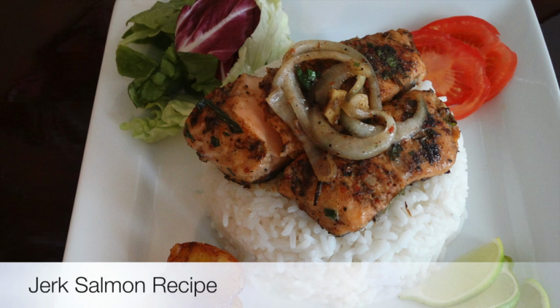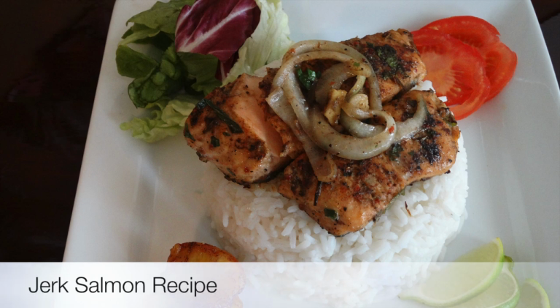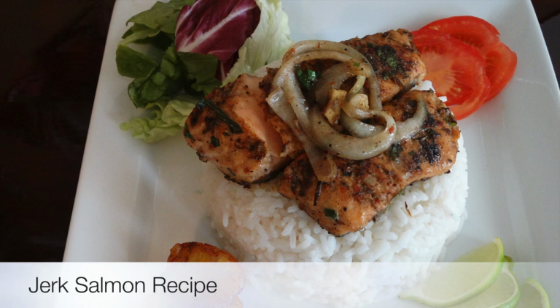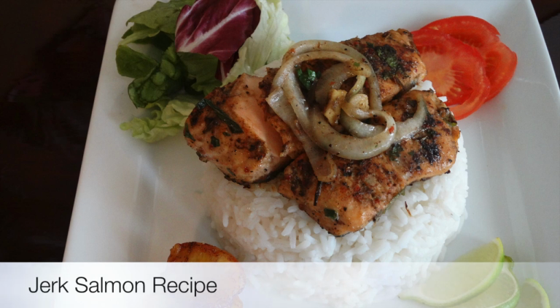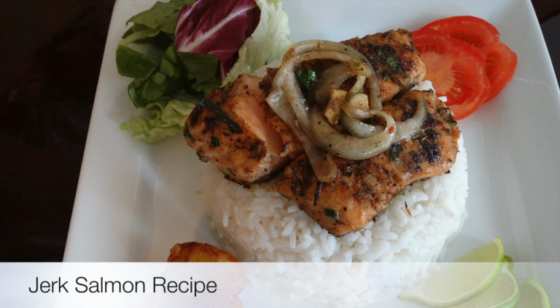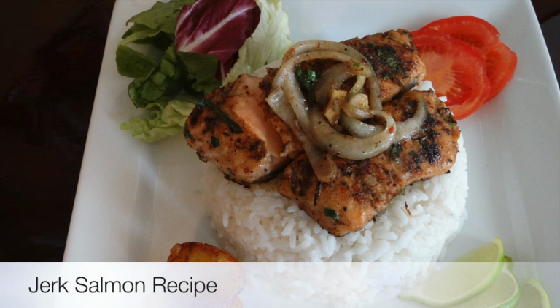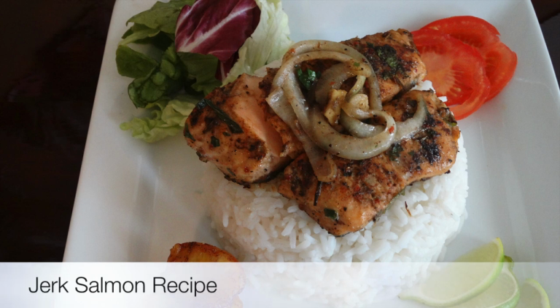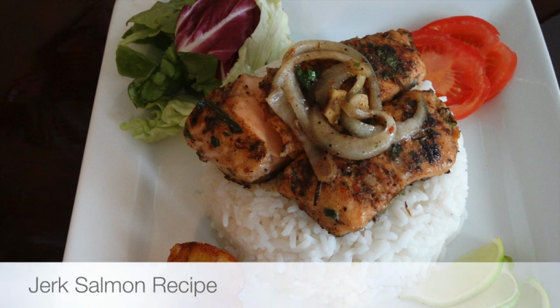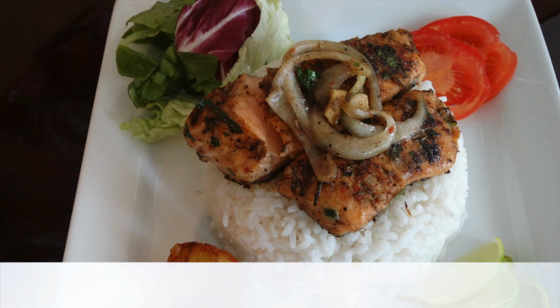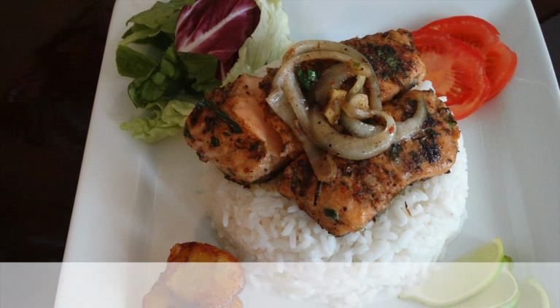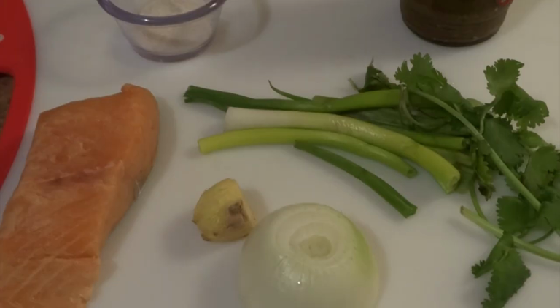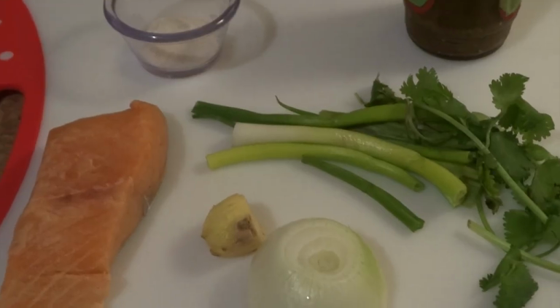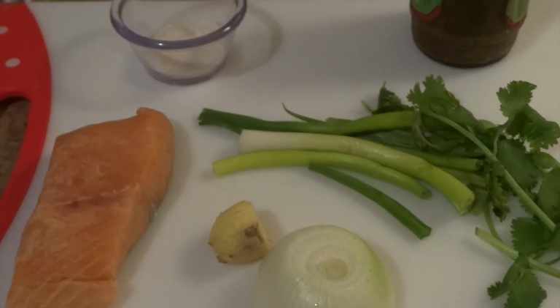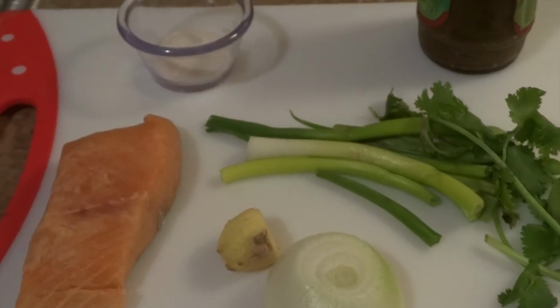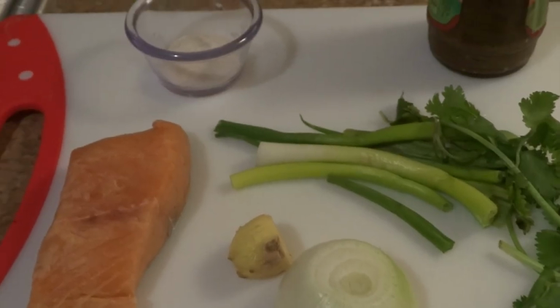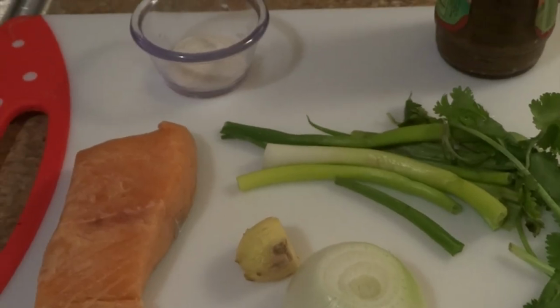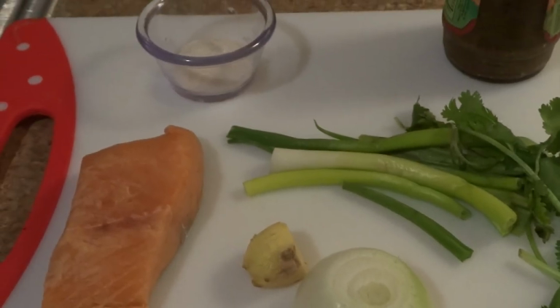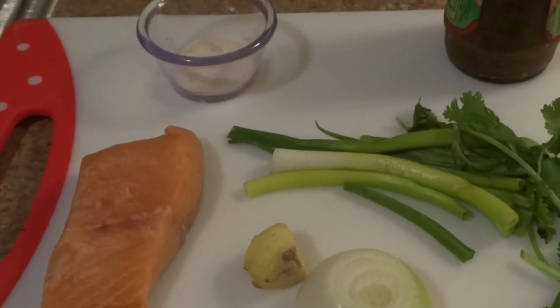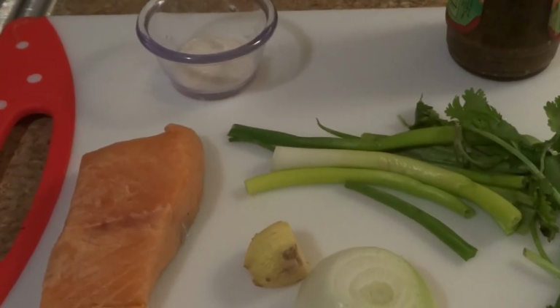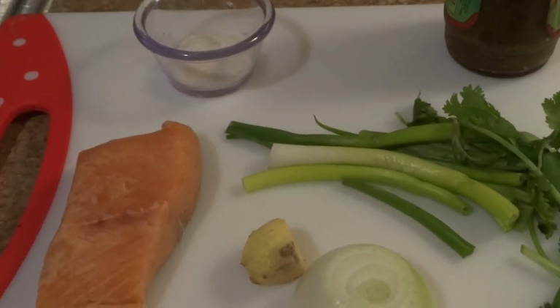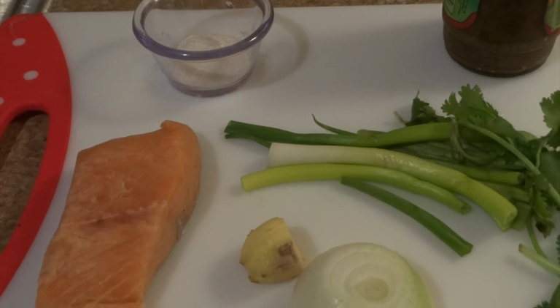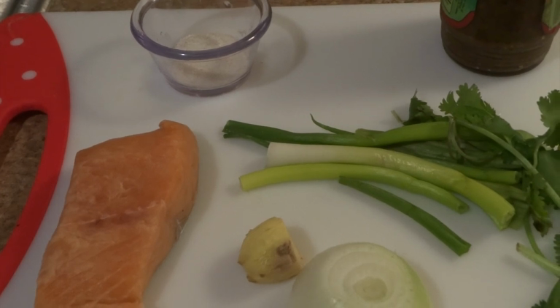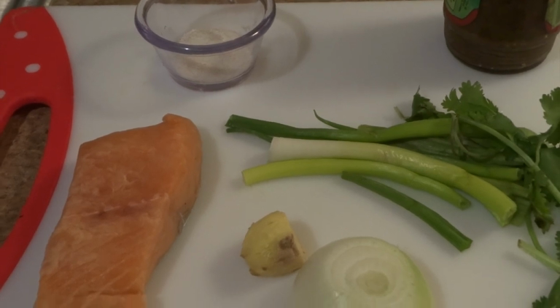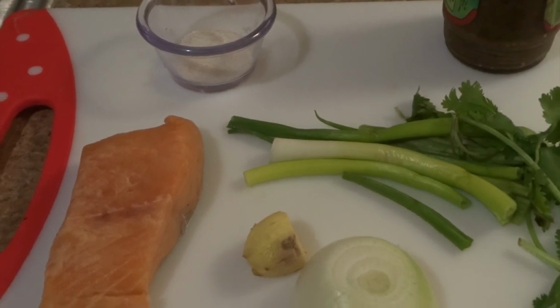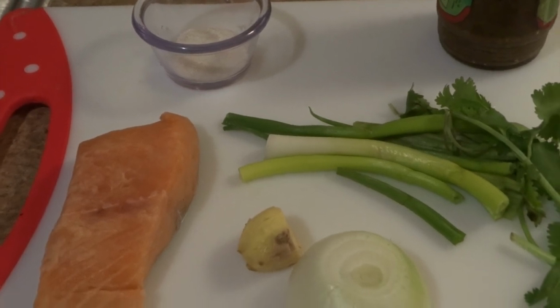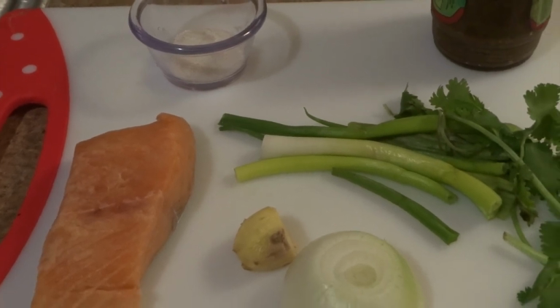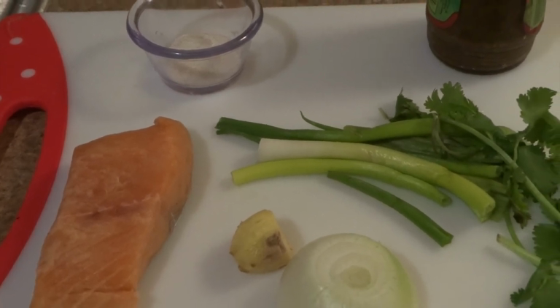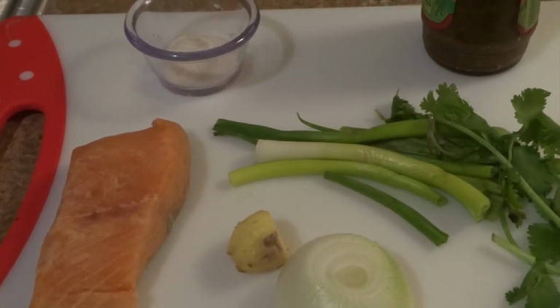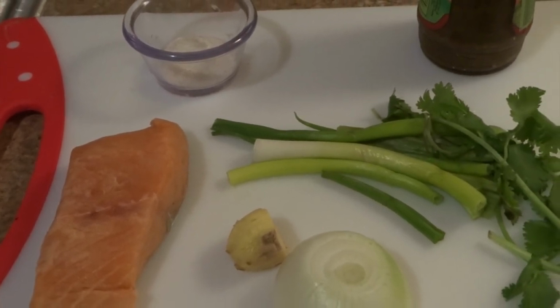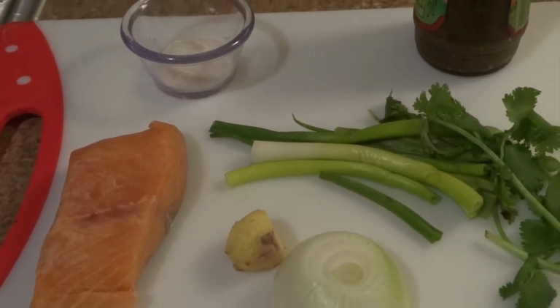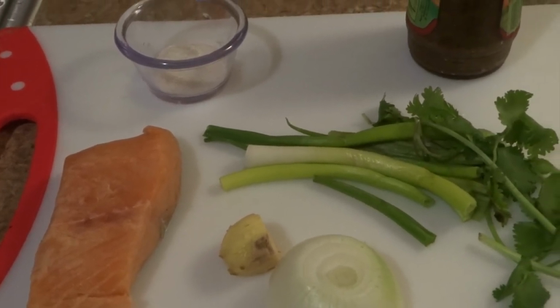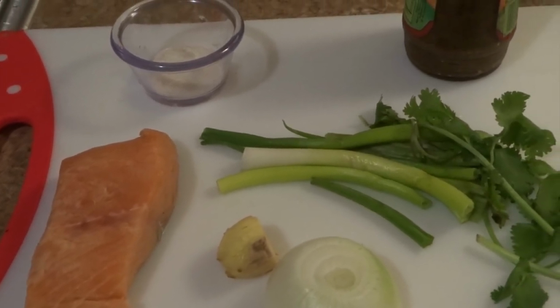Hi guys, thanks for joining me on Cooking with Tammy. On today's segment I'm going to show you how to prepare jerk salmon.